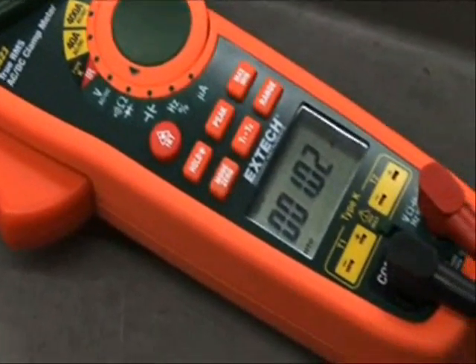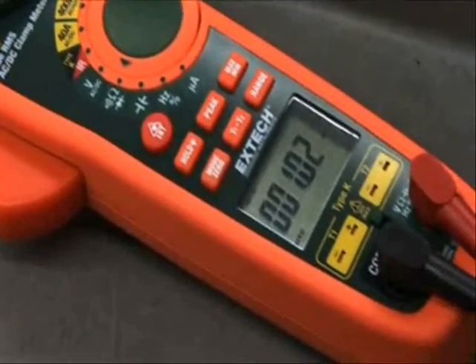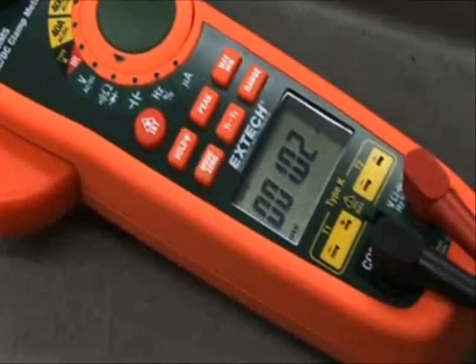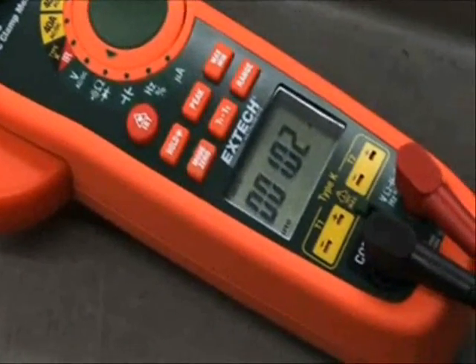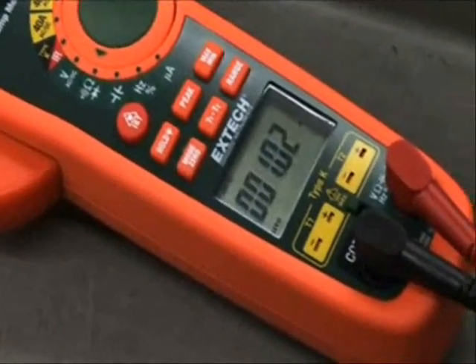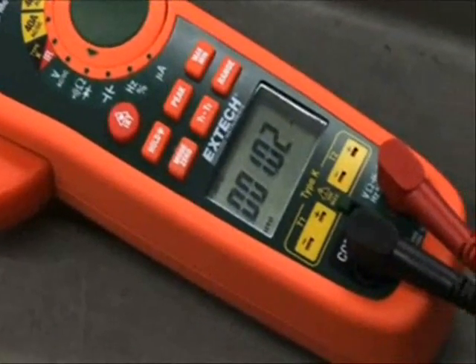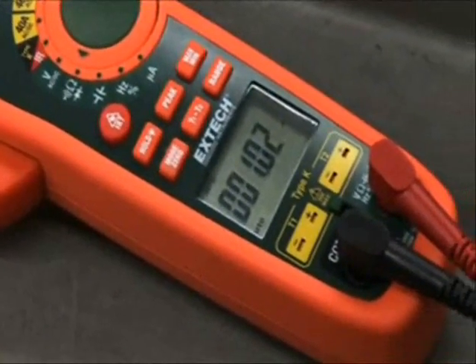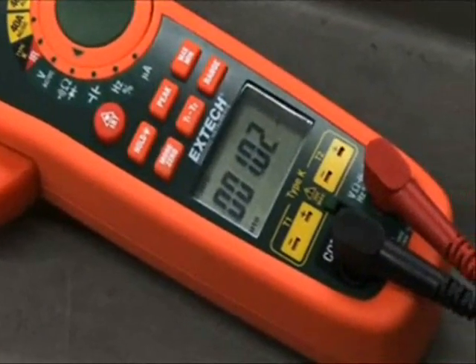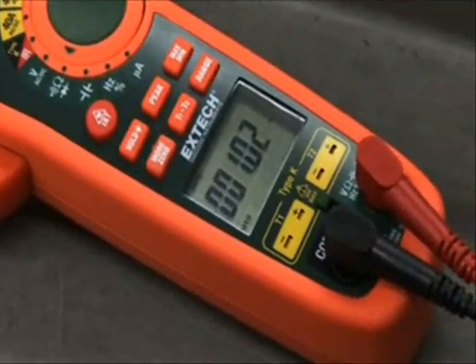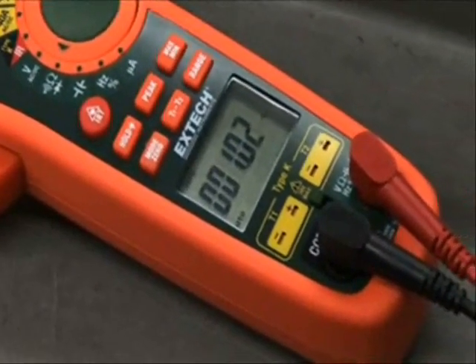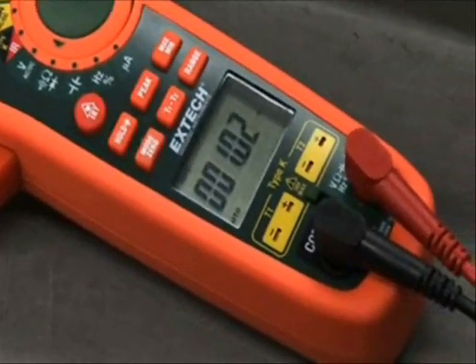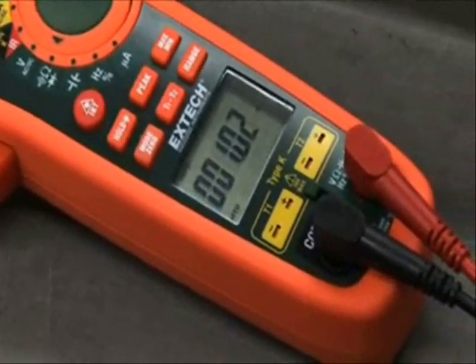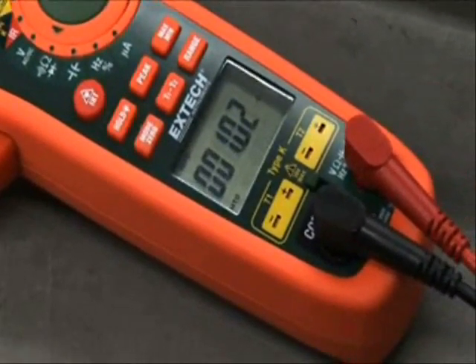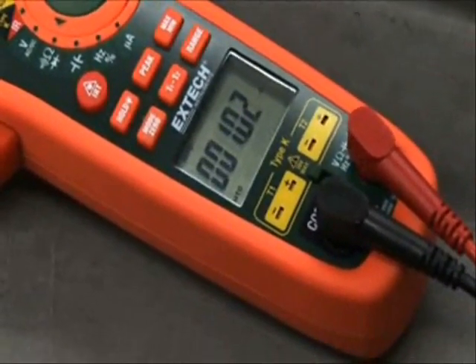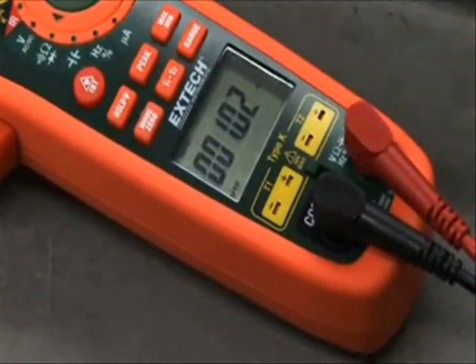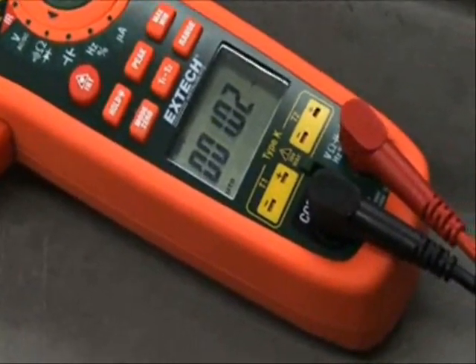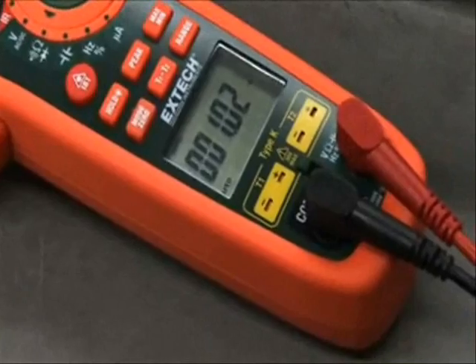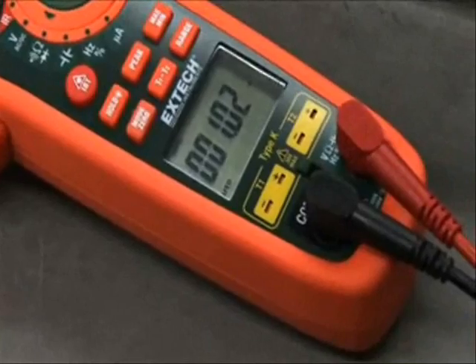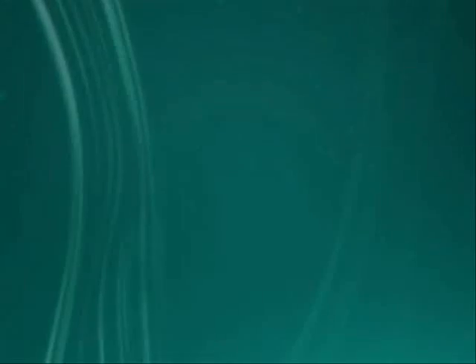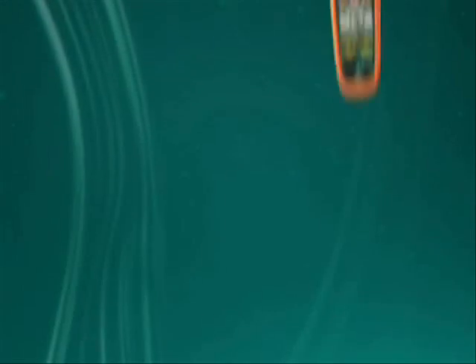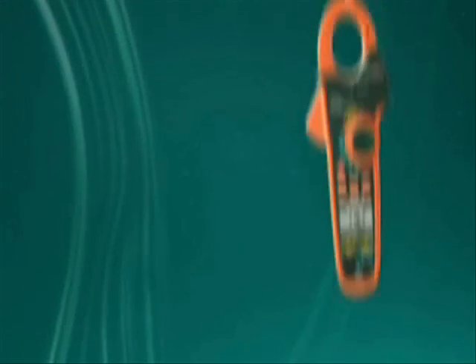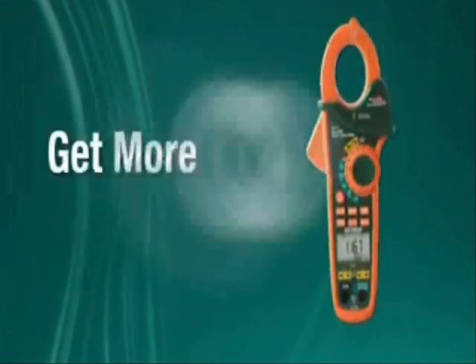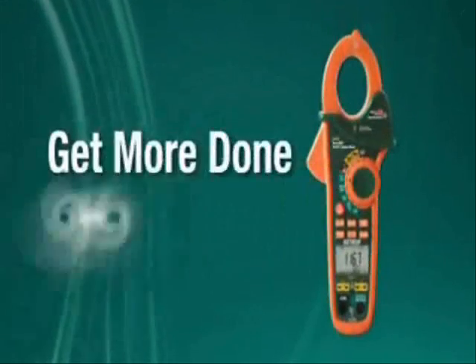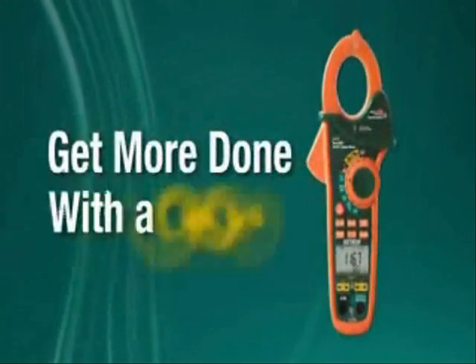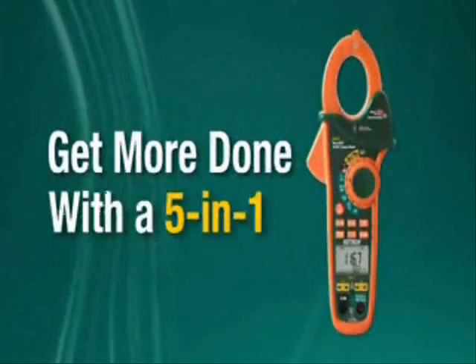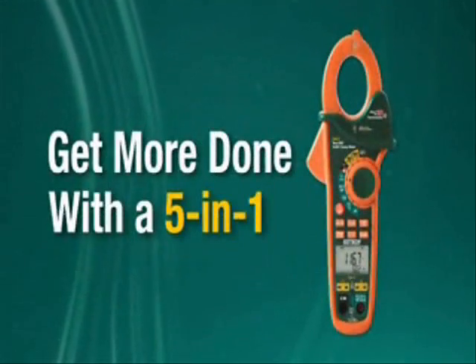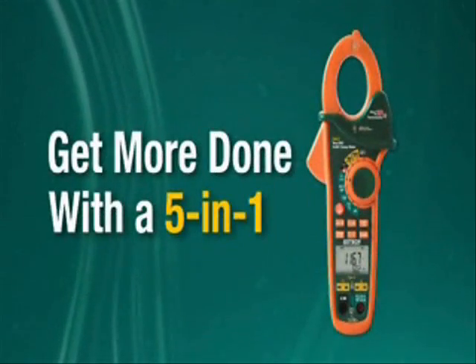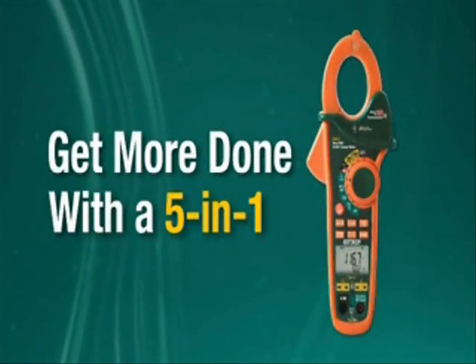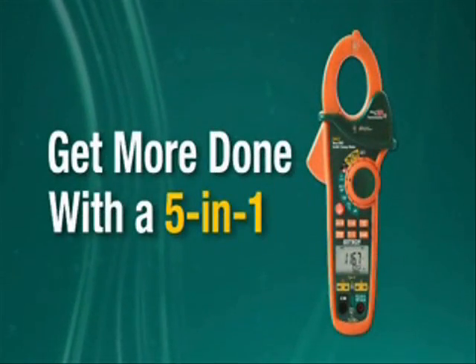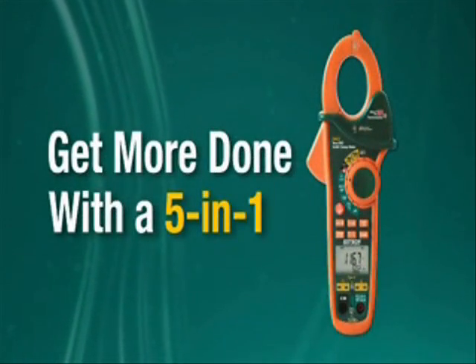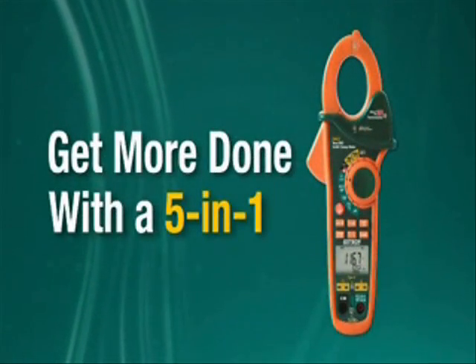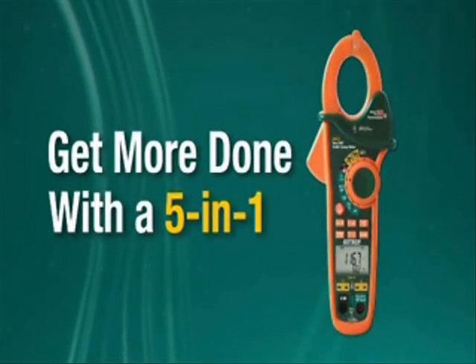The EX600 Series is the award-winning, must-have tool for HVACR, electrical, and plant maintenance professionals. Get more done with a 5-in-1.